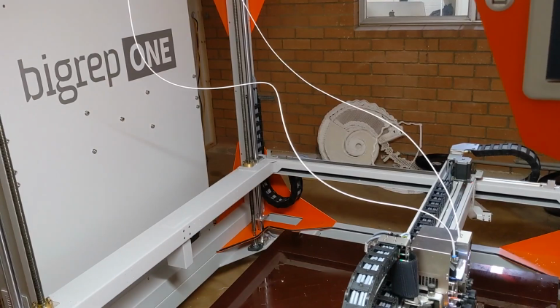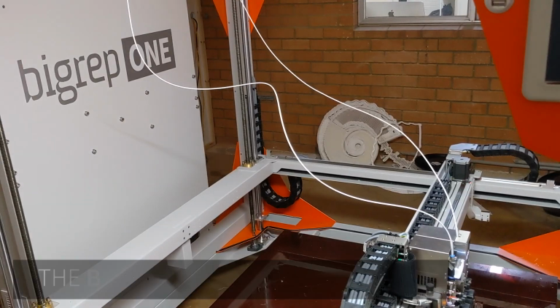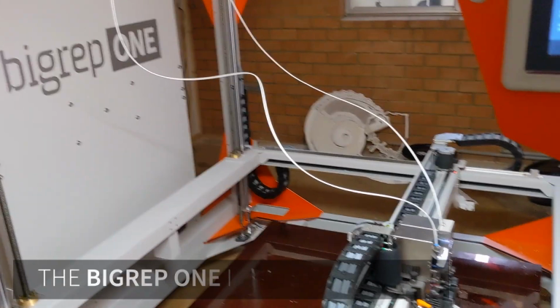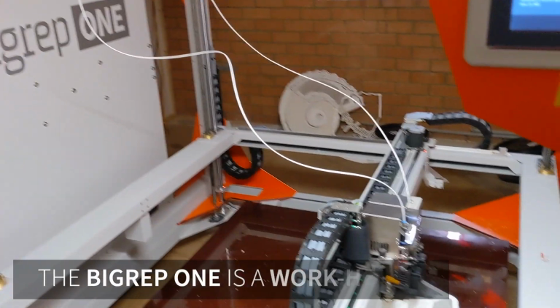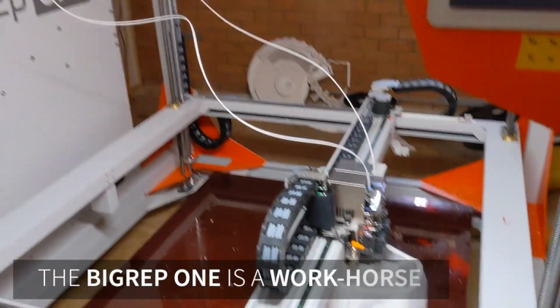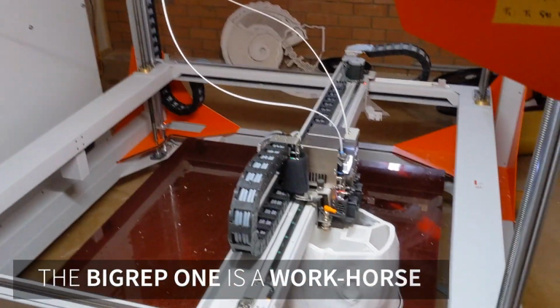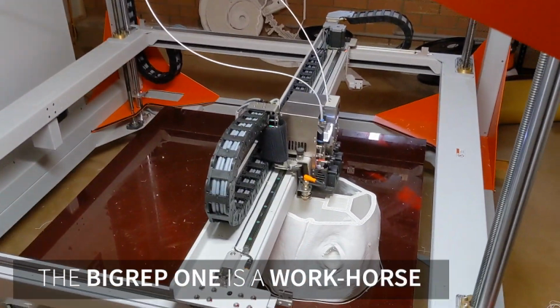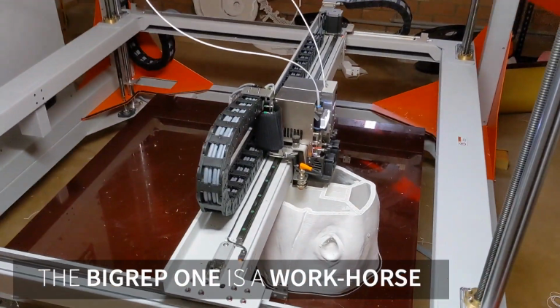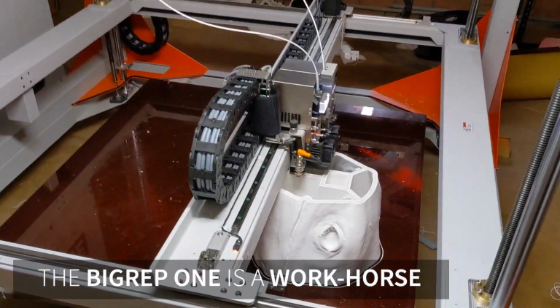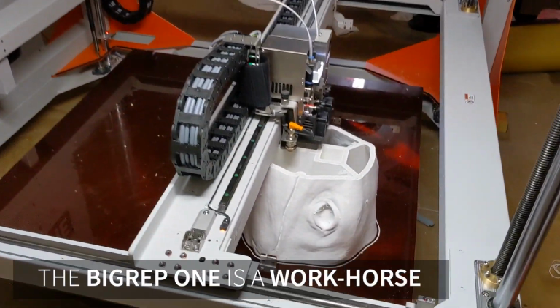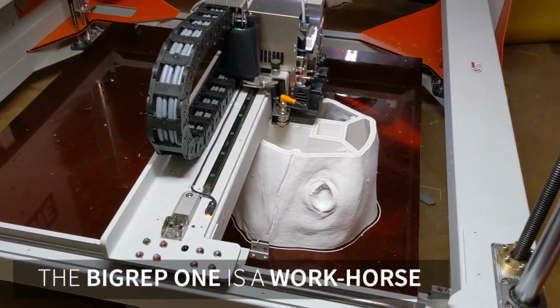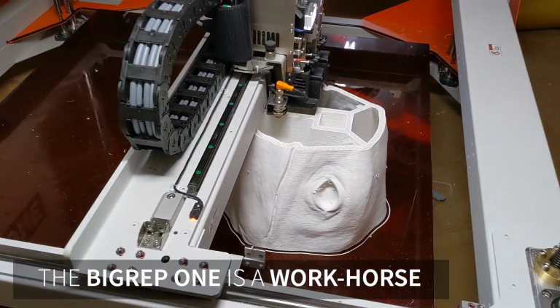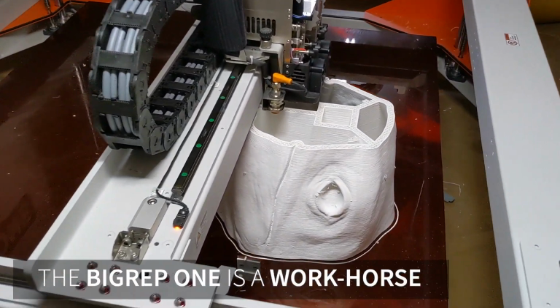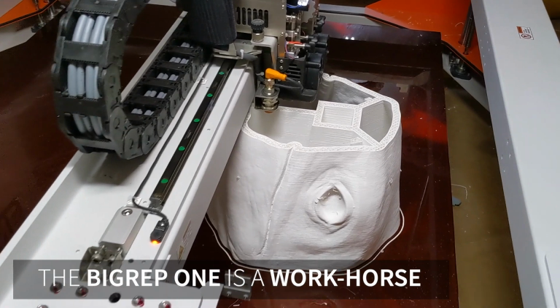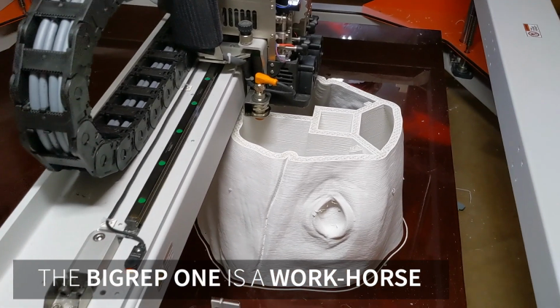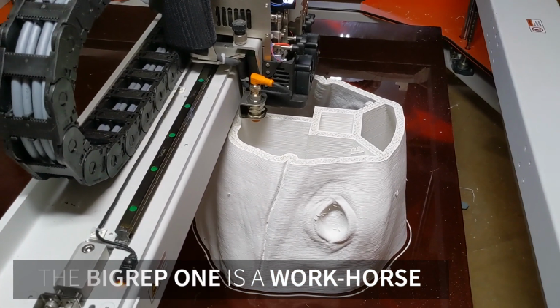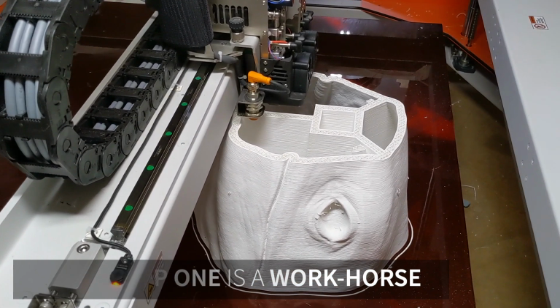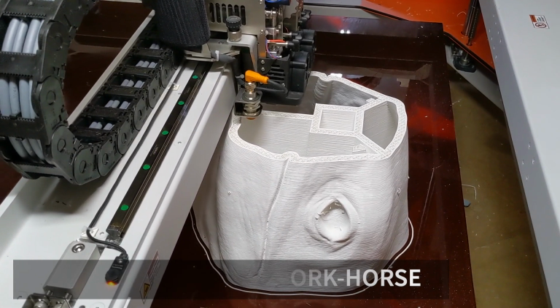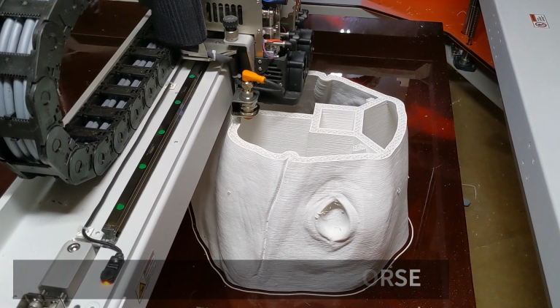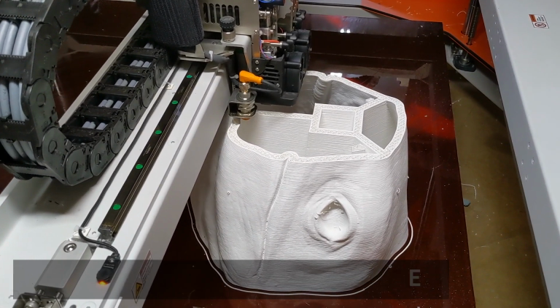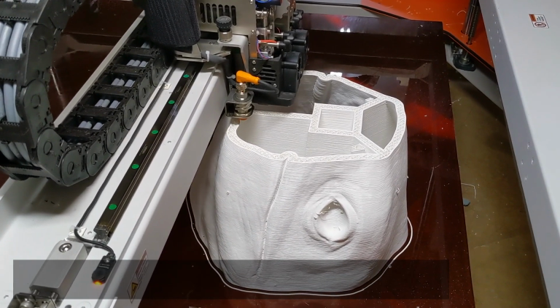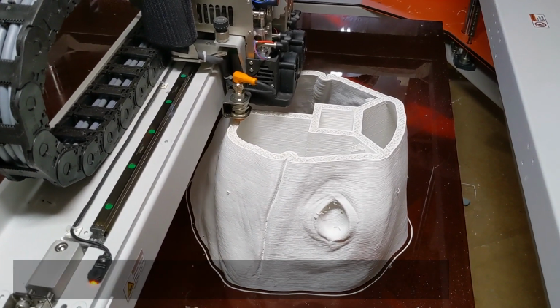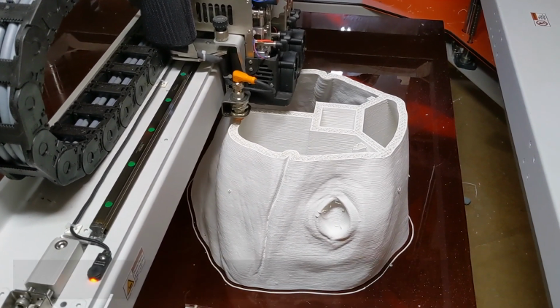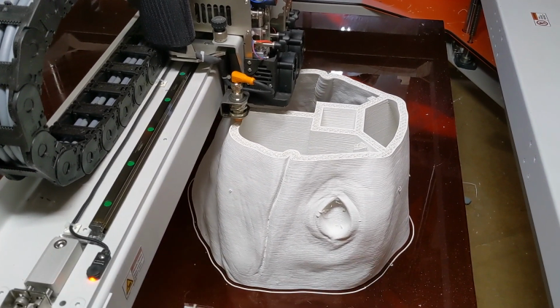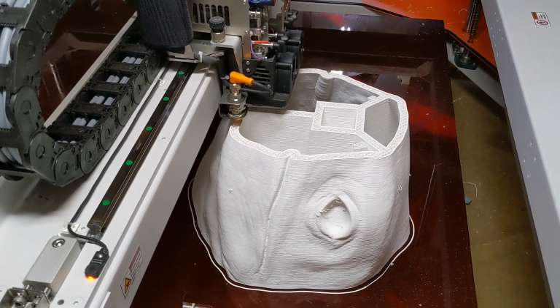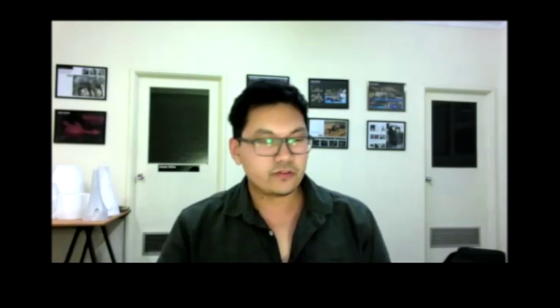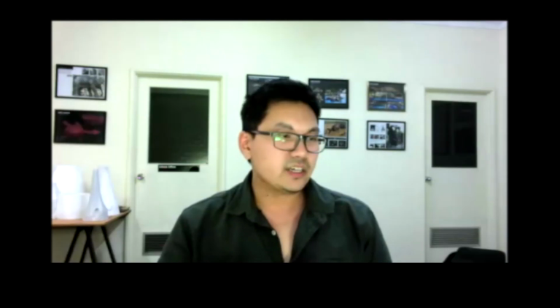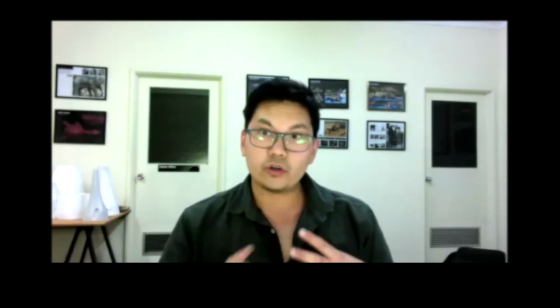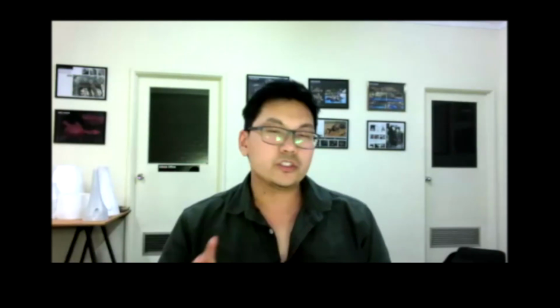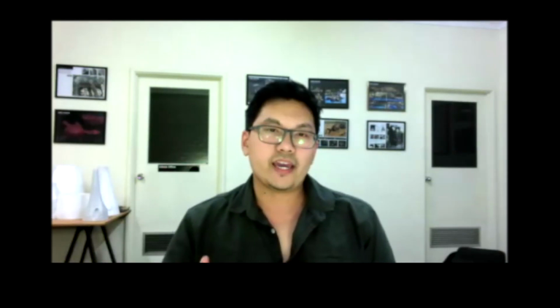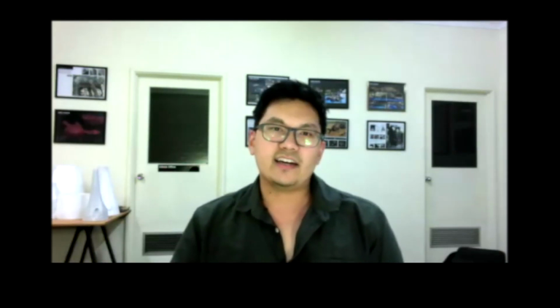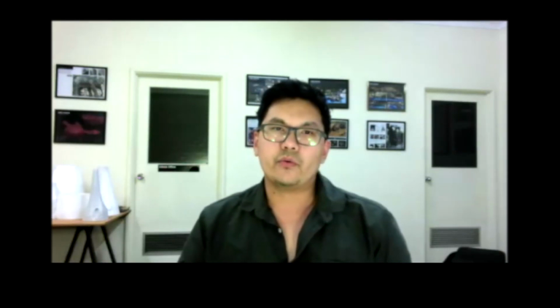The Big Rep 1 for us is pretty much a workhorse. It was able to make all these models for us that we couldn't do any other way.